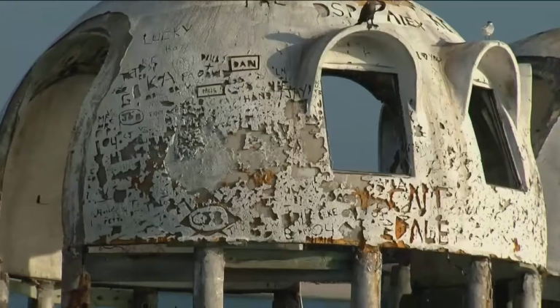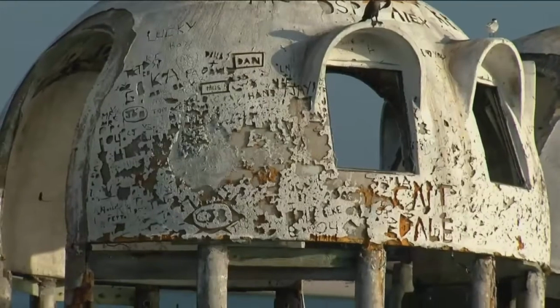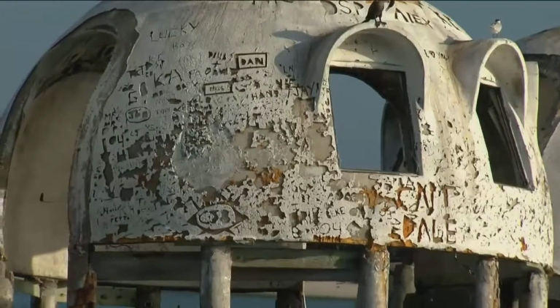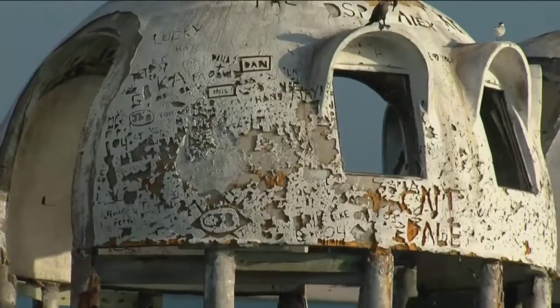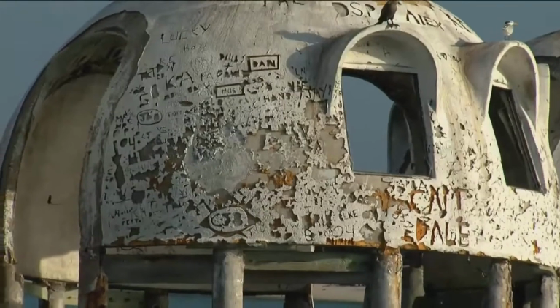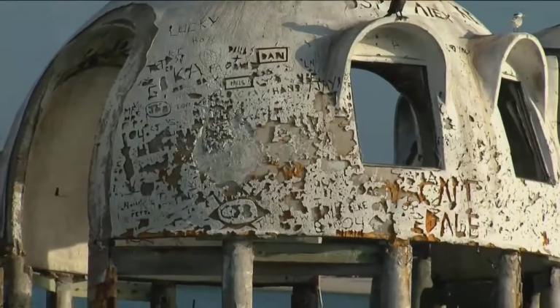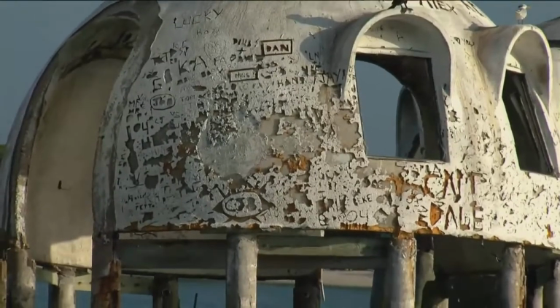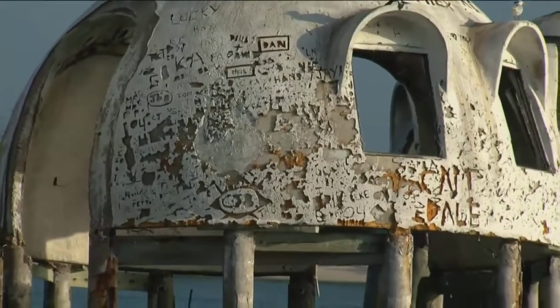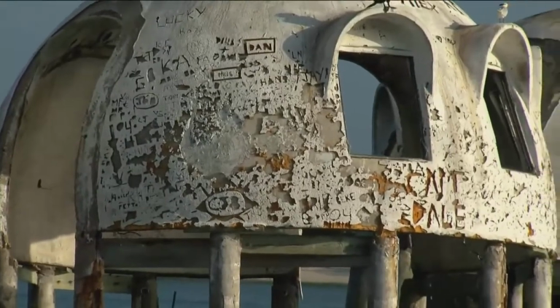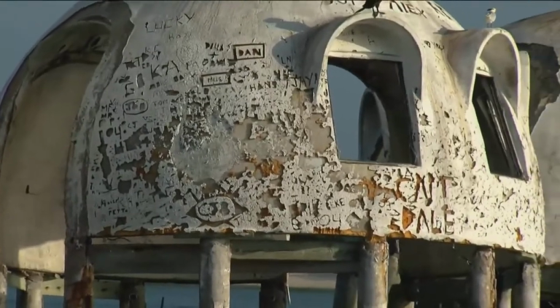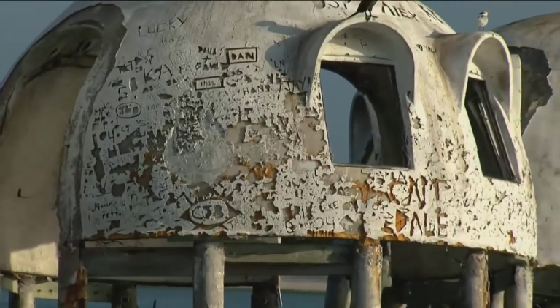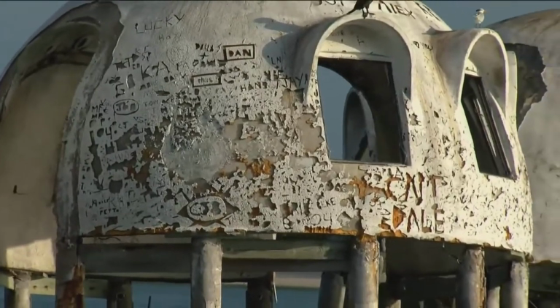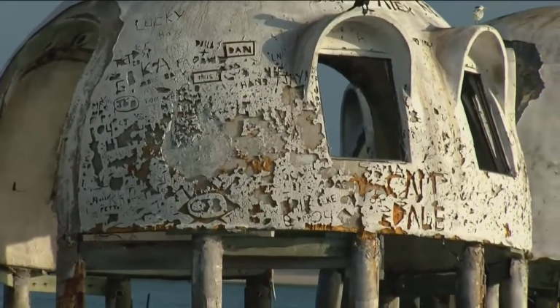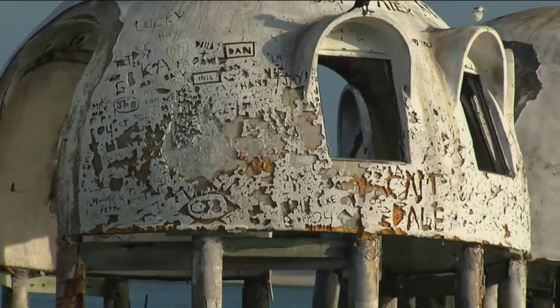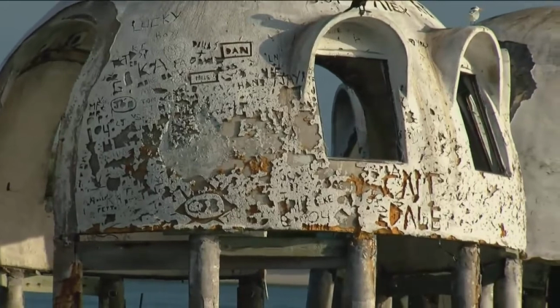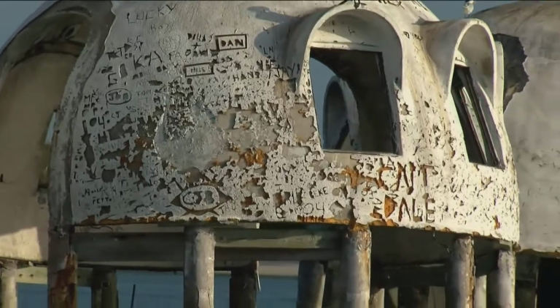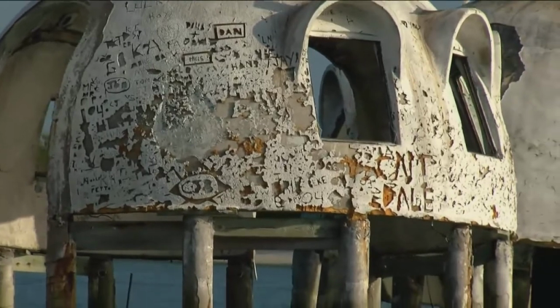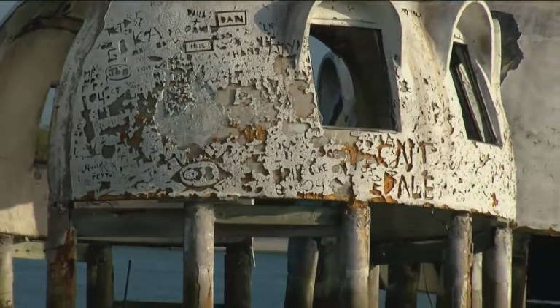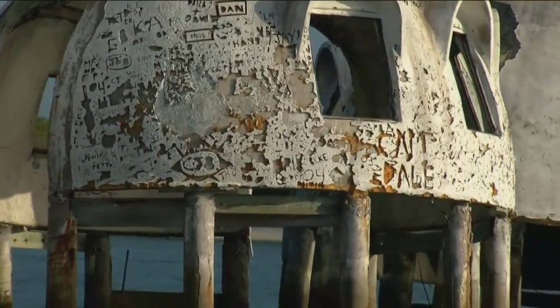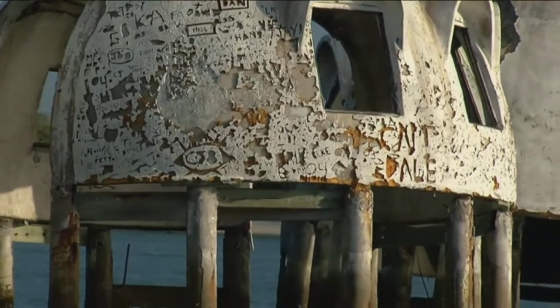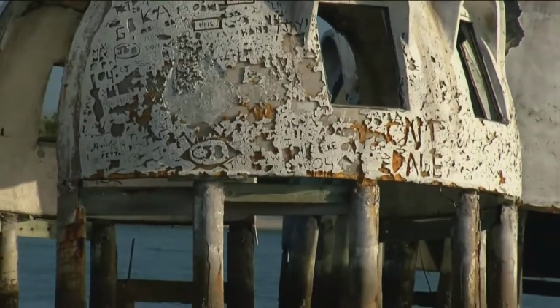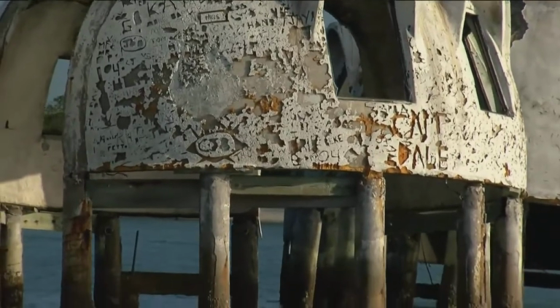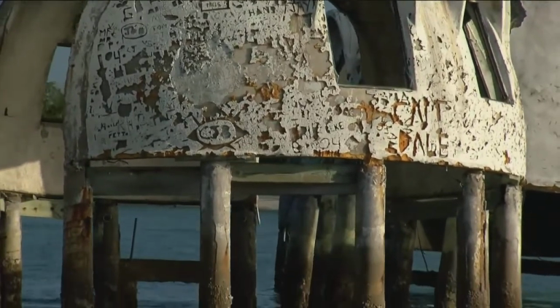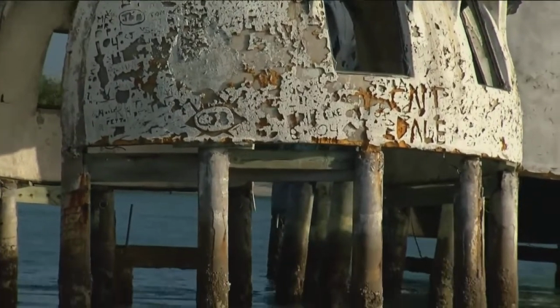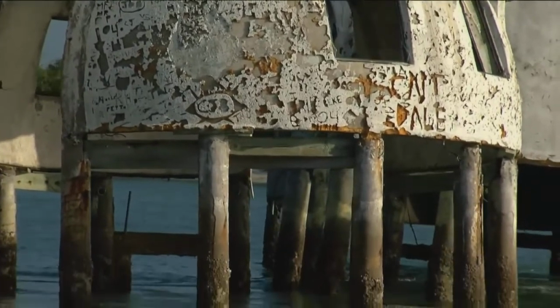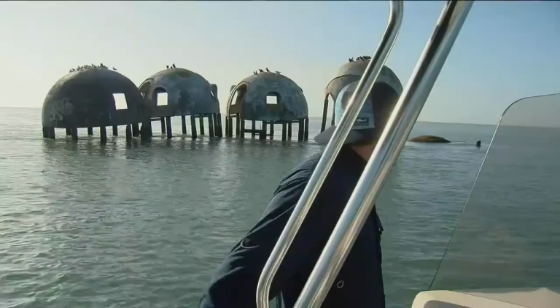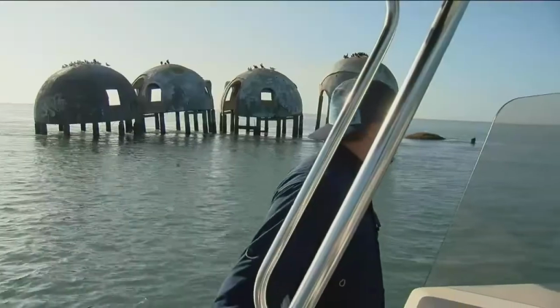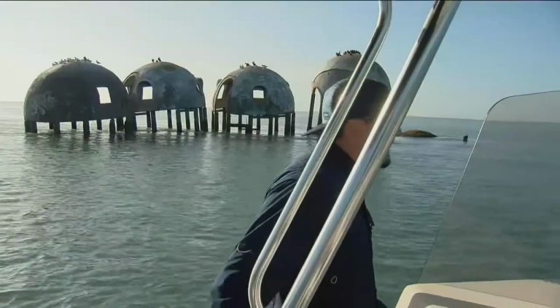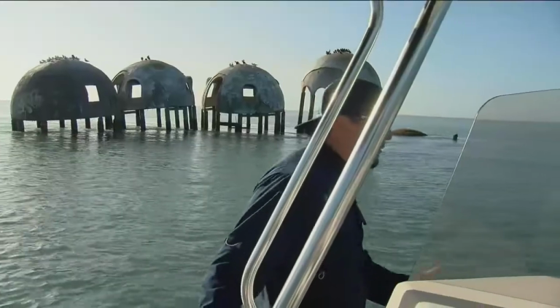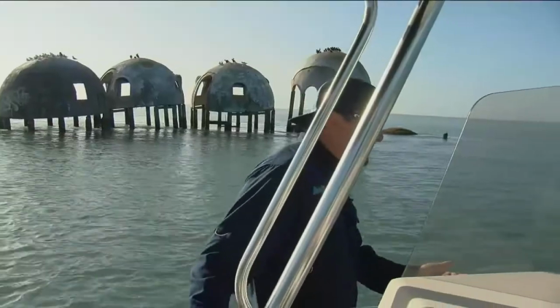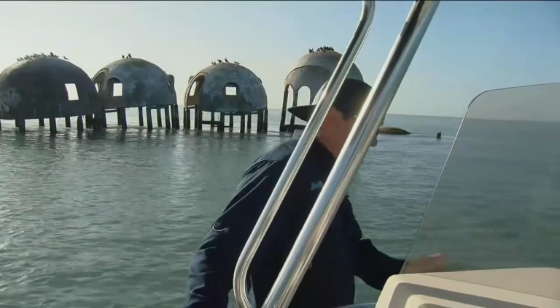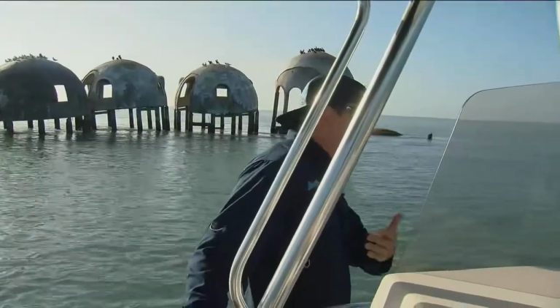Its dome shape played a crucial role in its design. There were no sharp corners for the wind to catch on, and it would roll right around the structure.